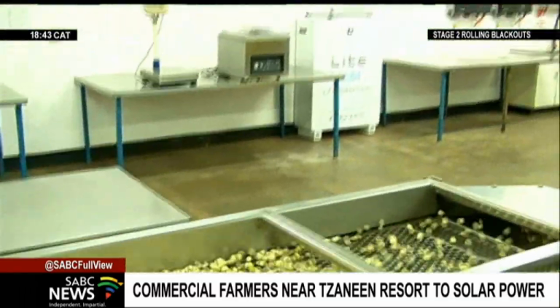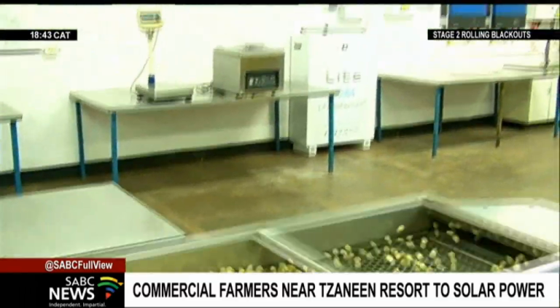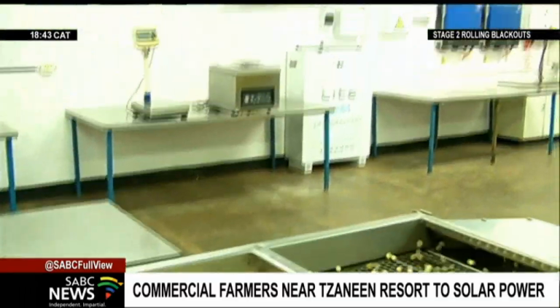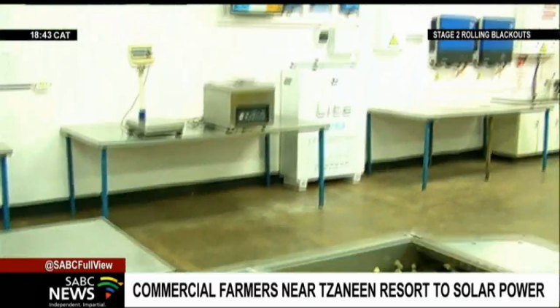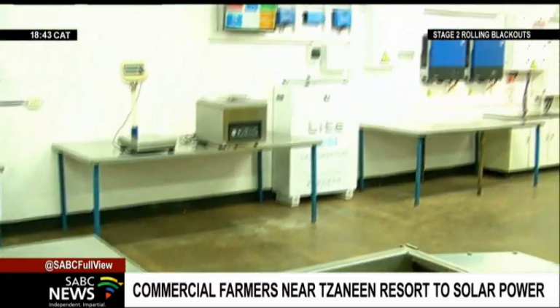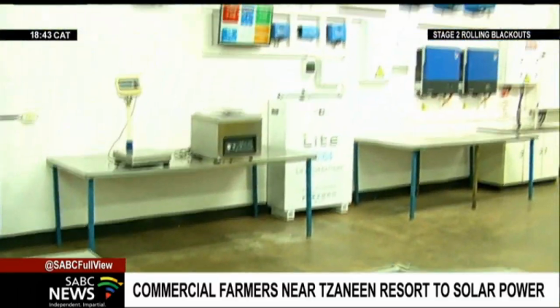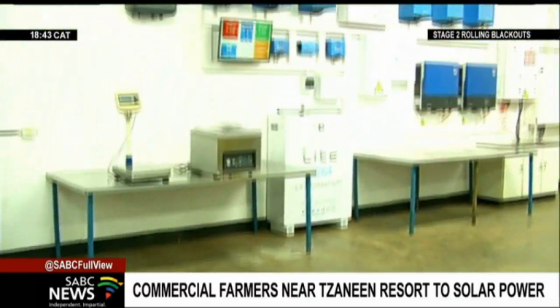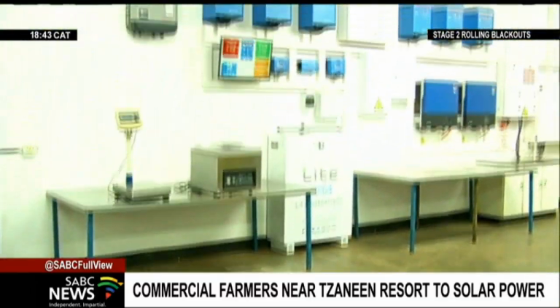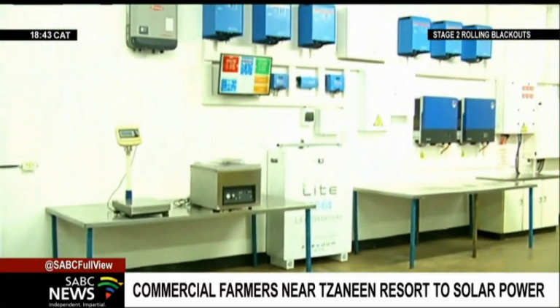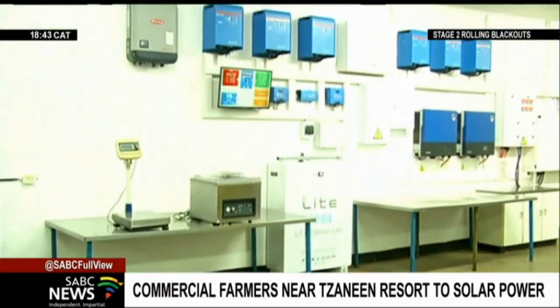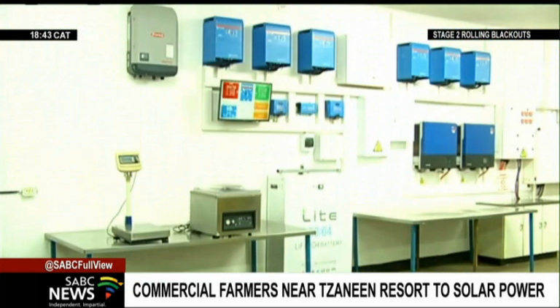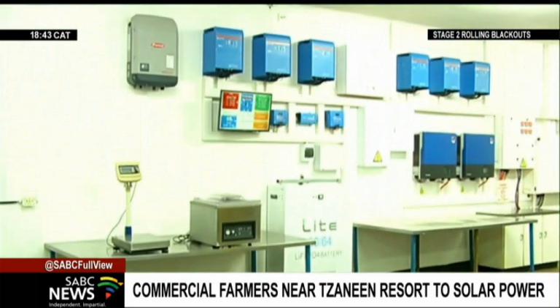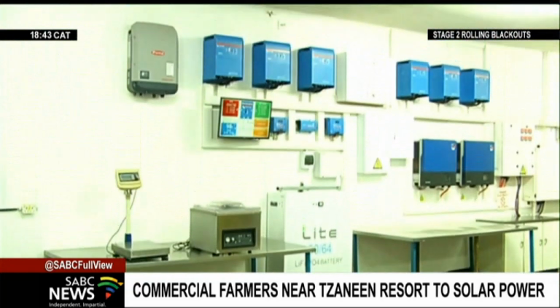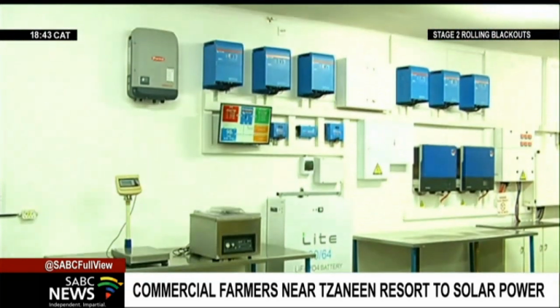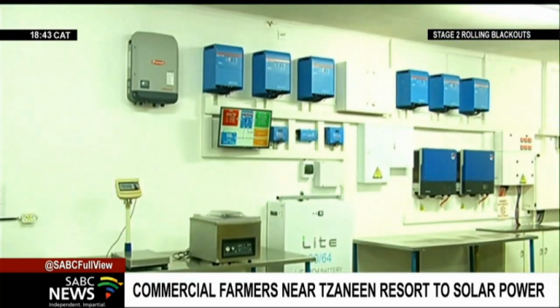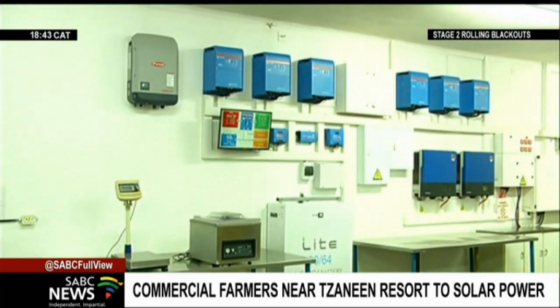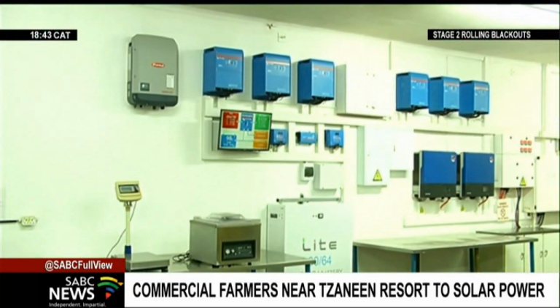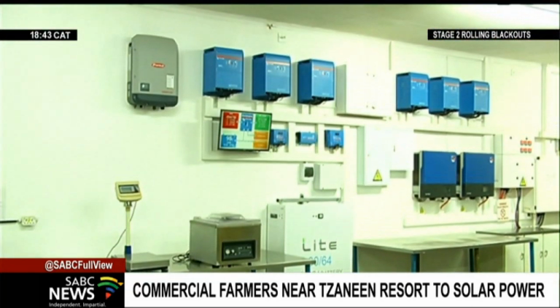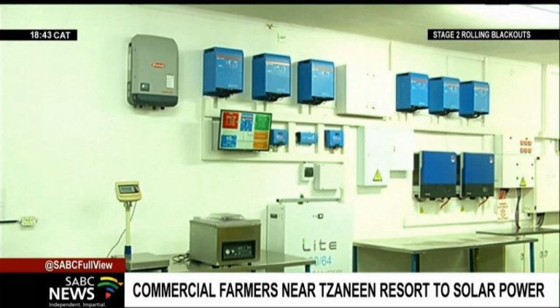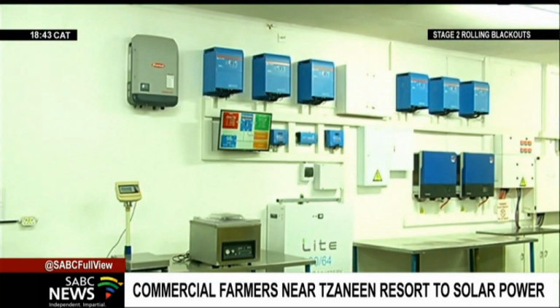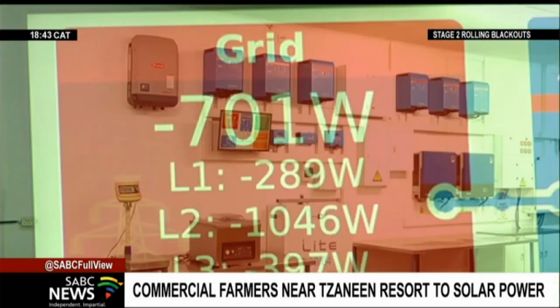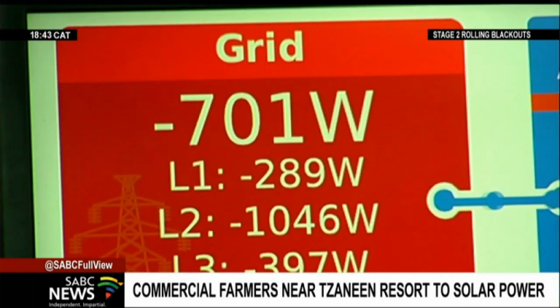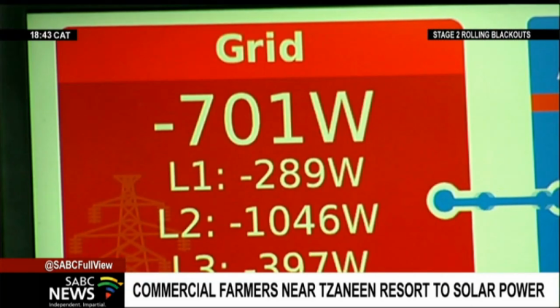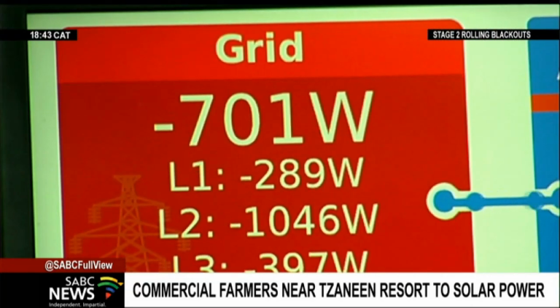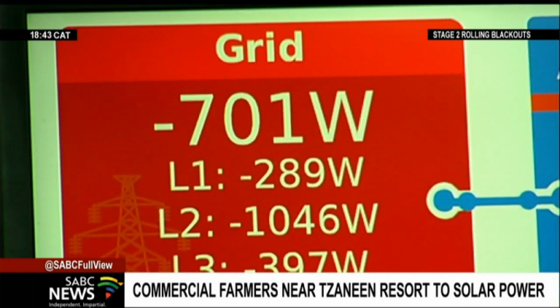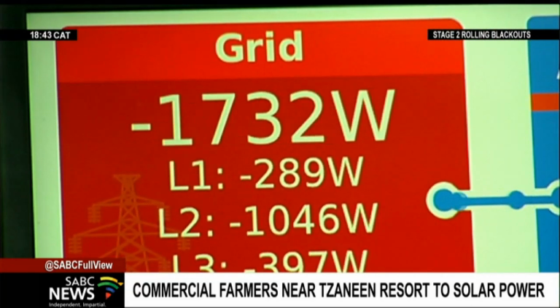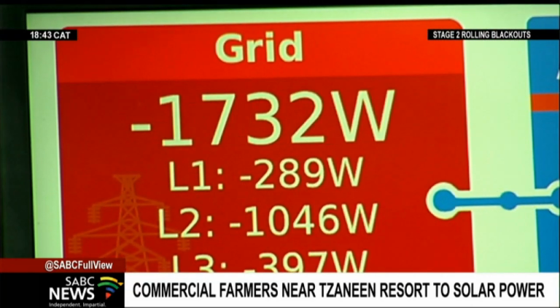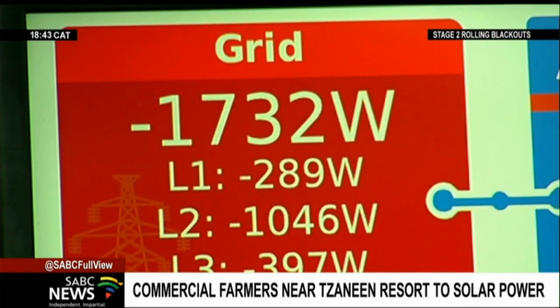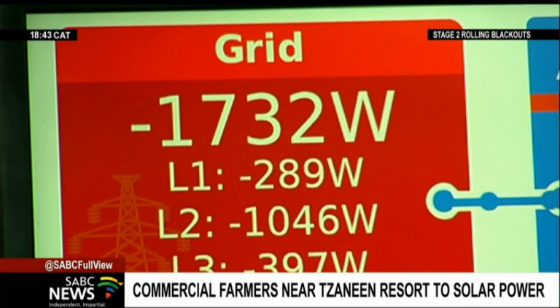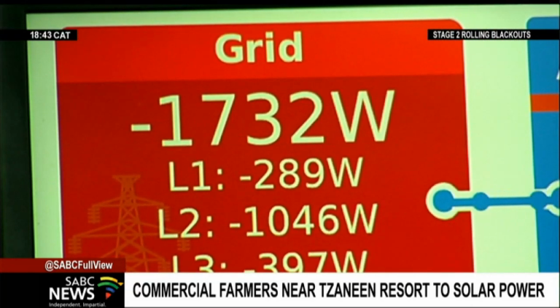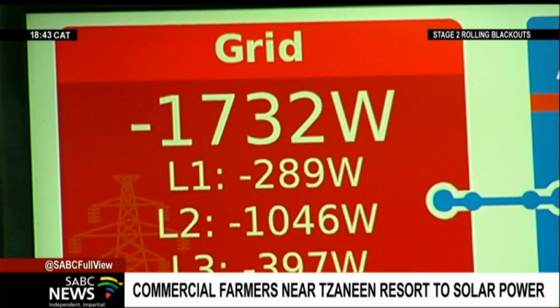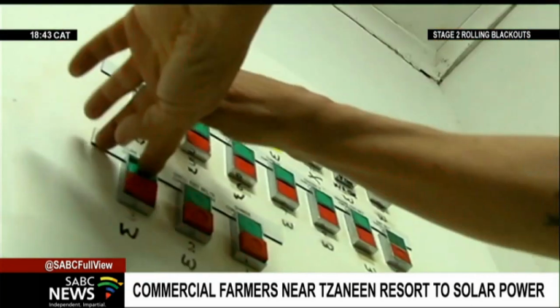The amount of kilowatt power from the system, which cost one and a half million rand, covers daily operational needs.